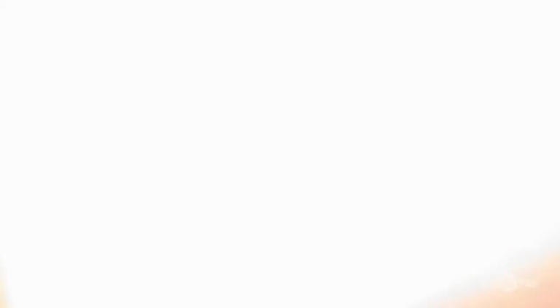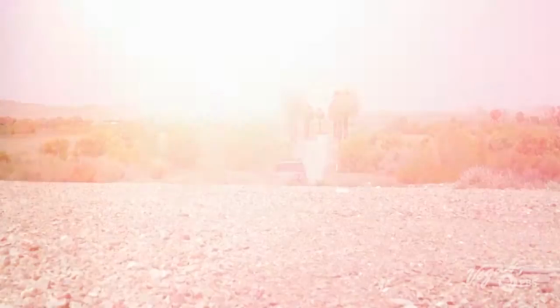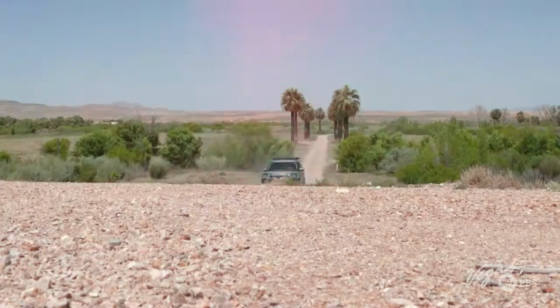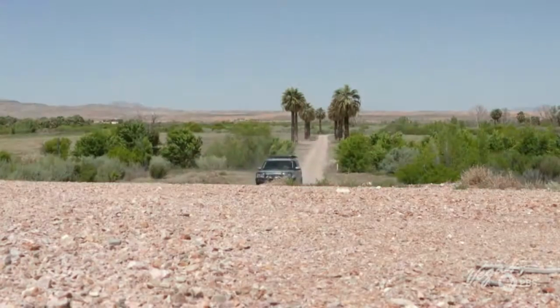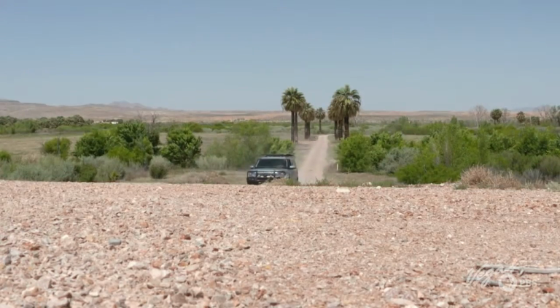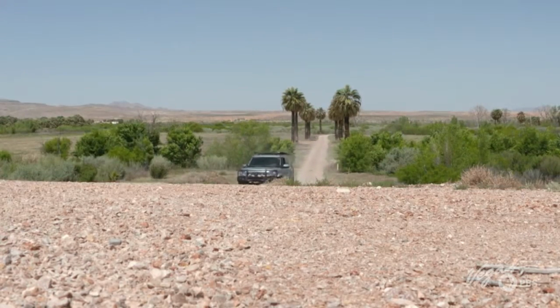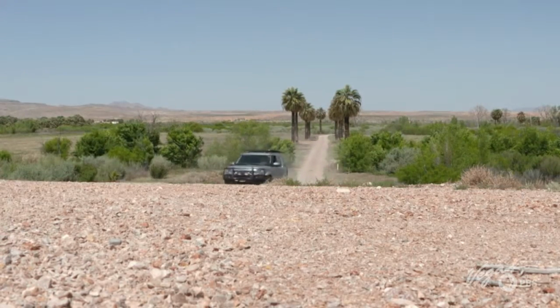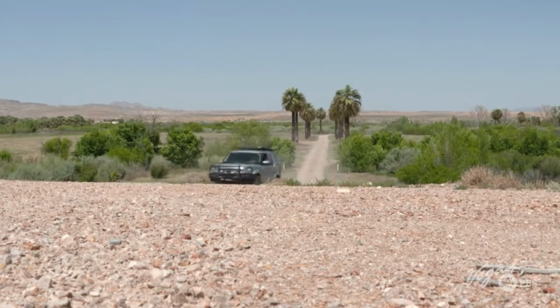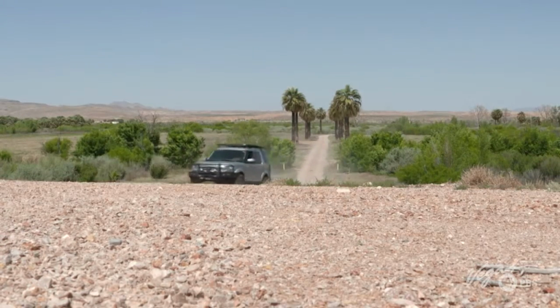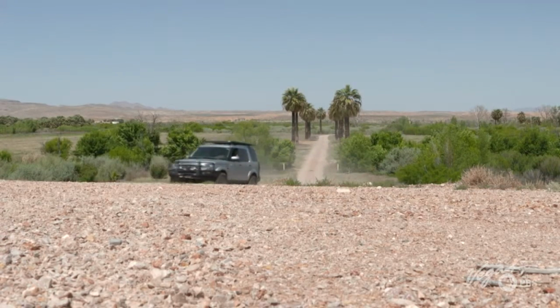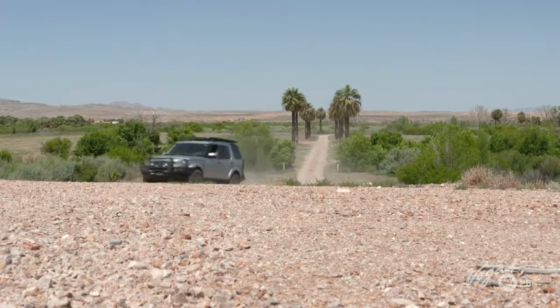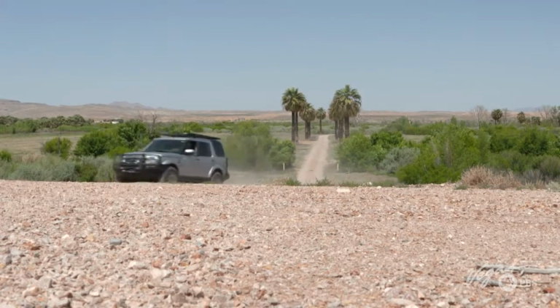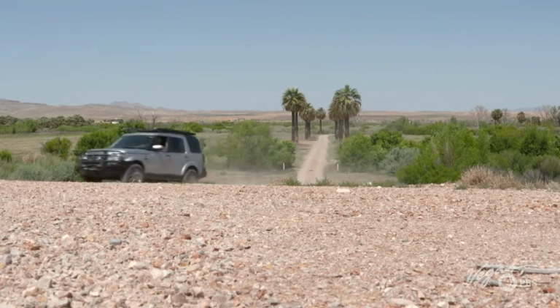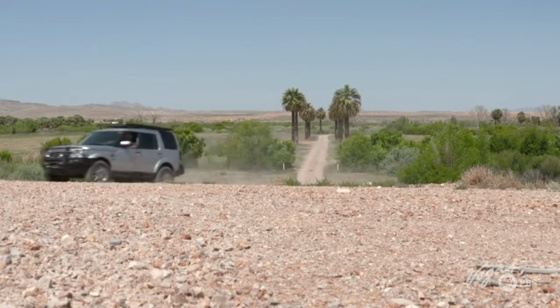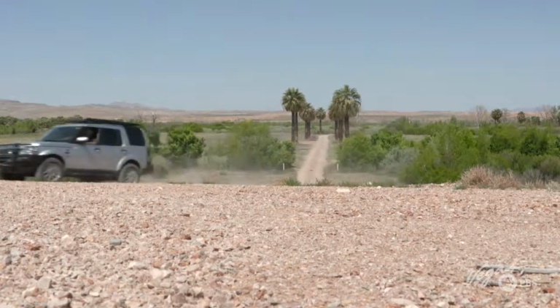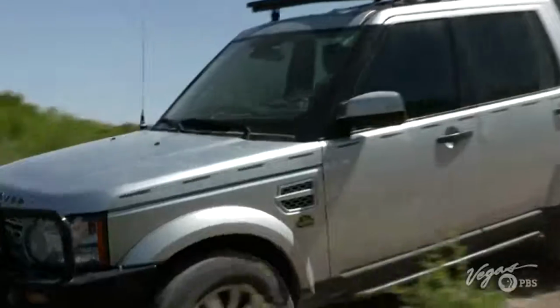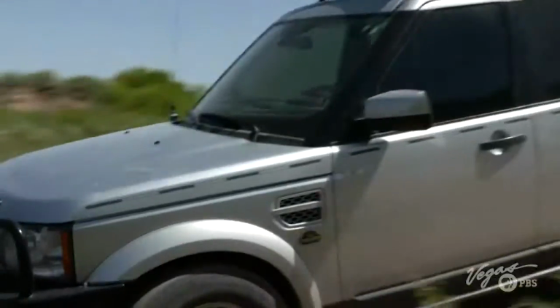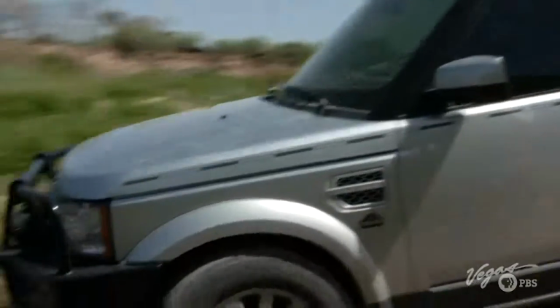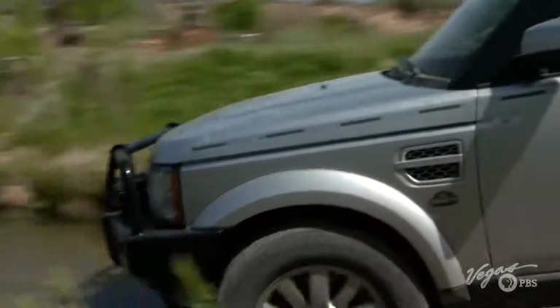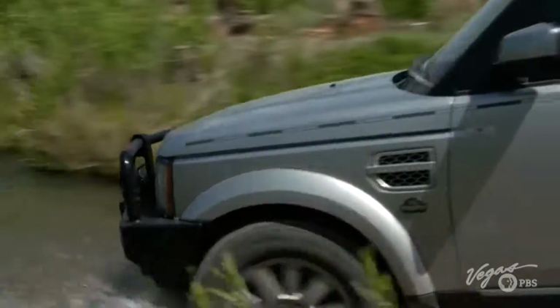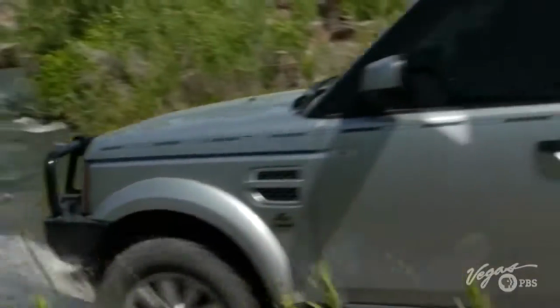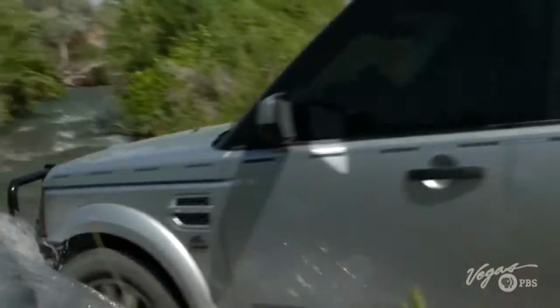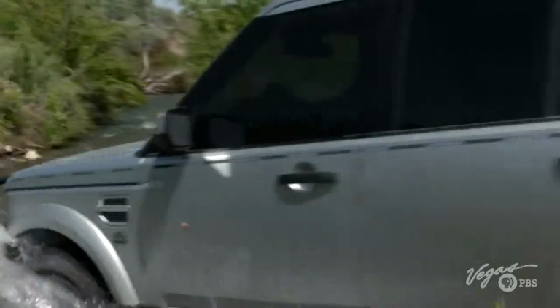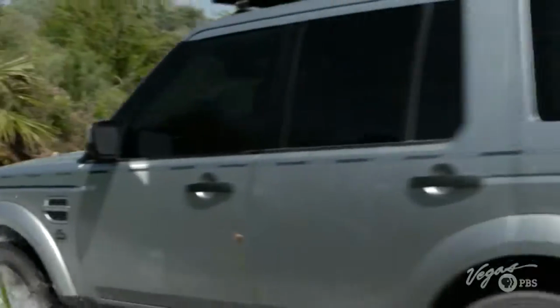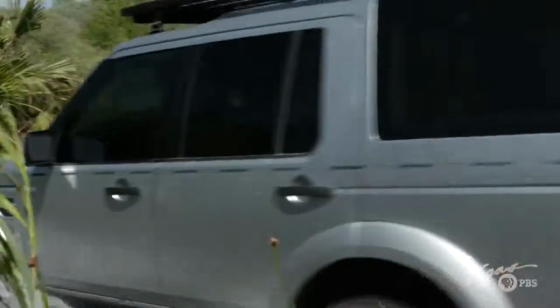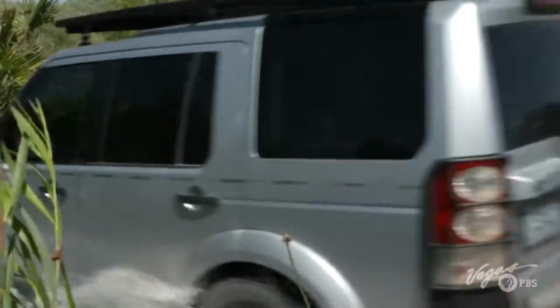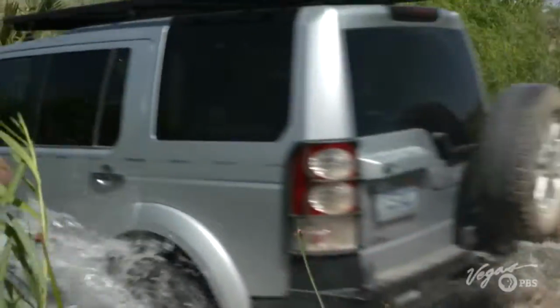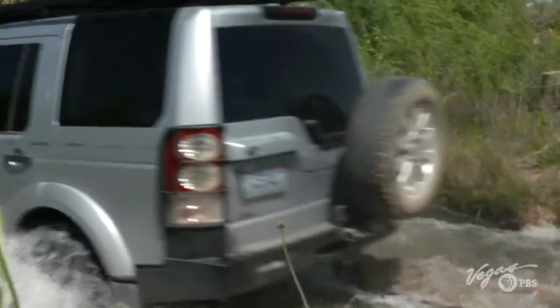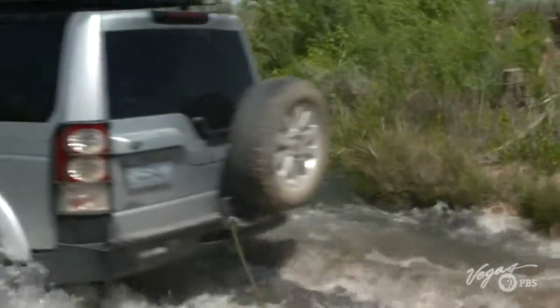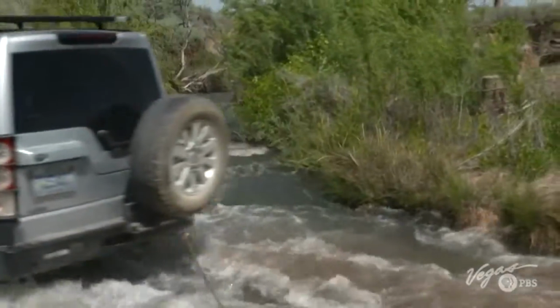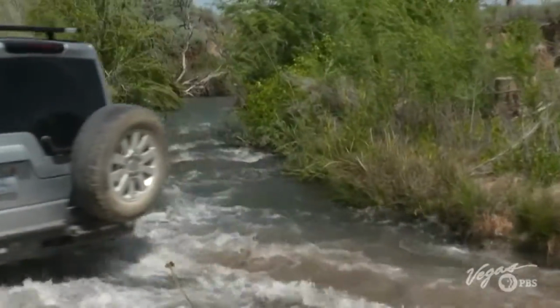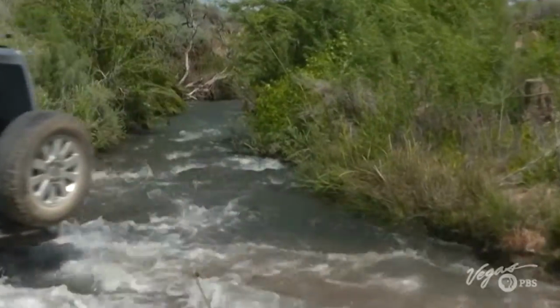Today I'm headed to the Muddy River to find a fish that's lingered on the edge of extinction for decades — the Moapa Dace.